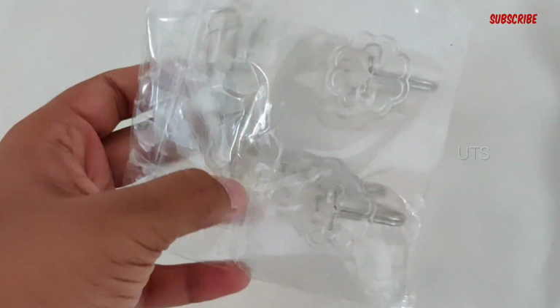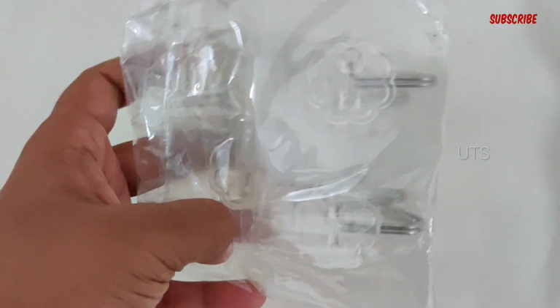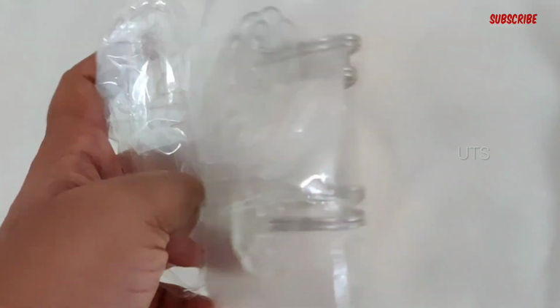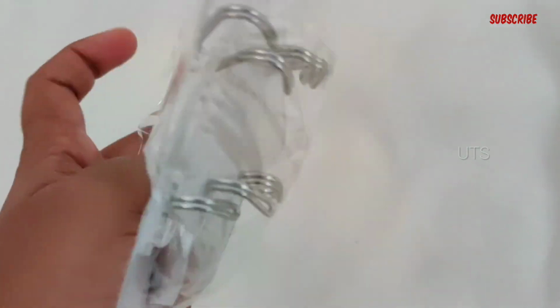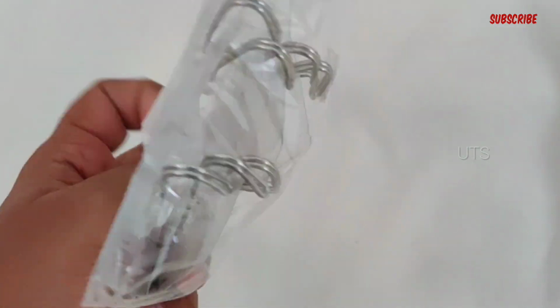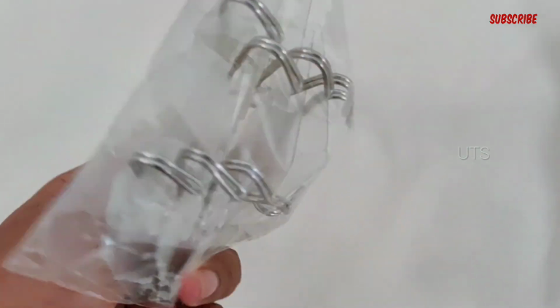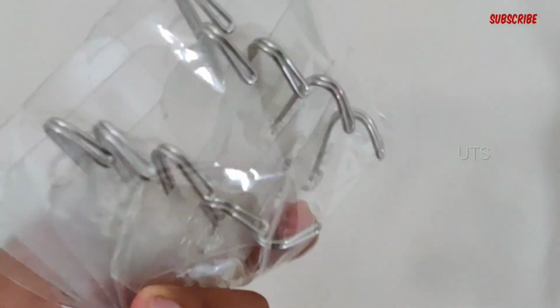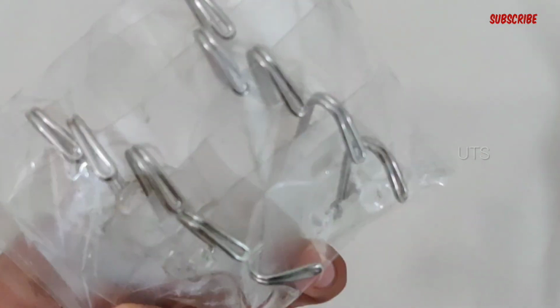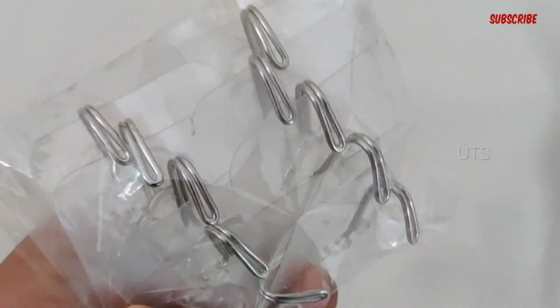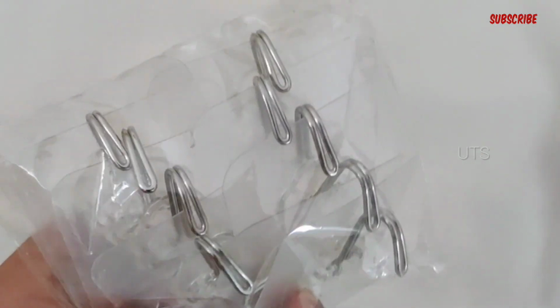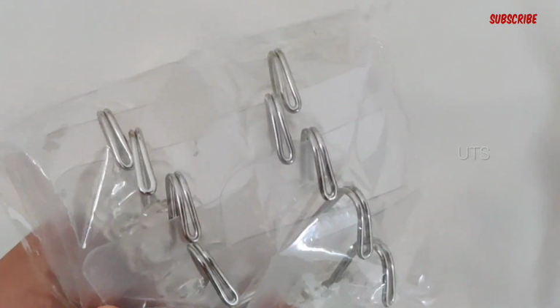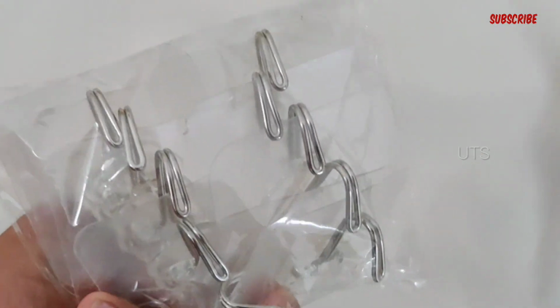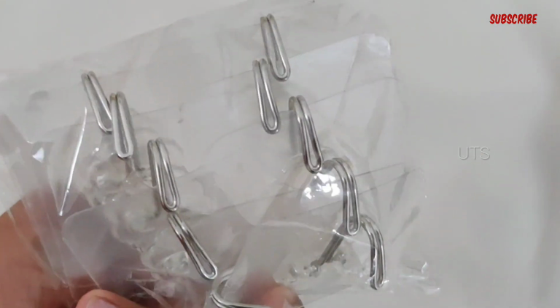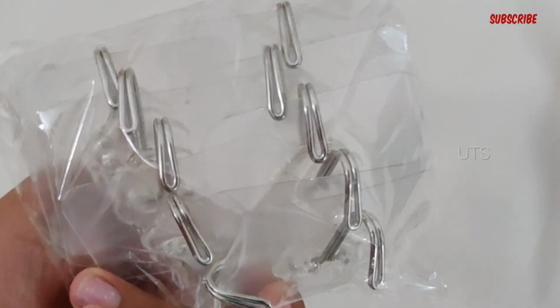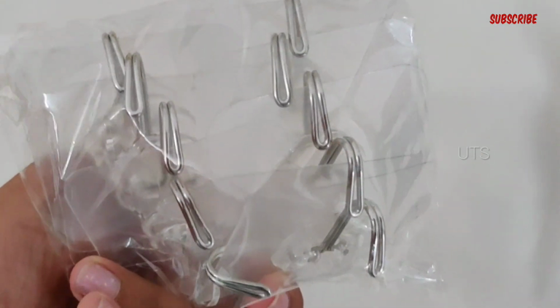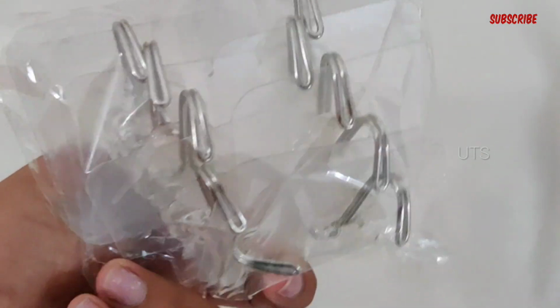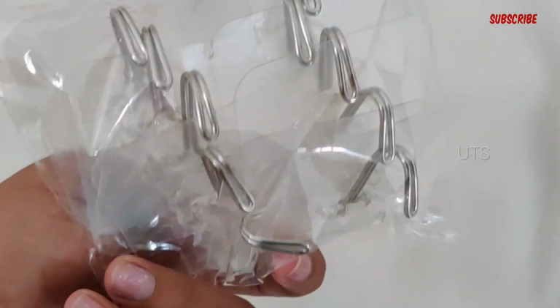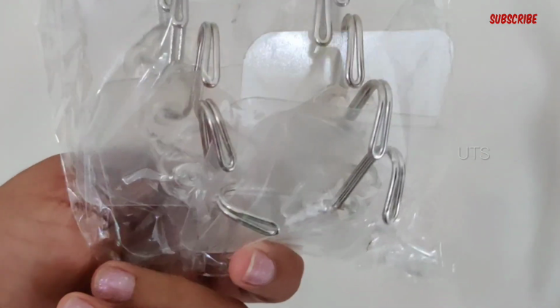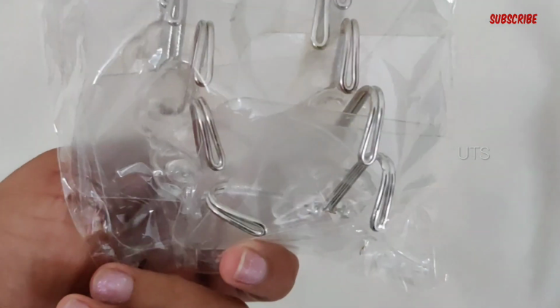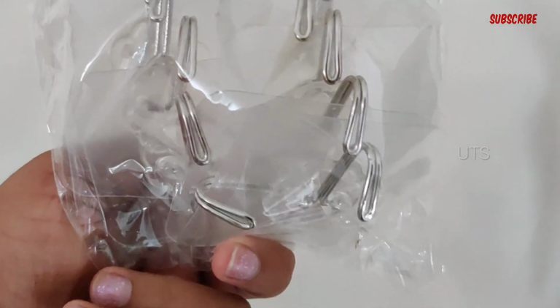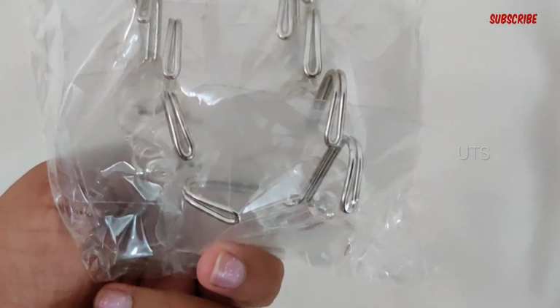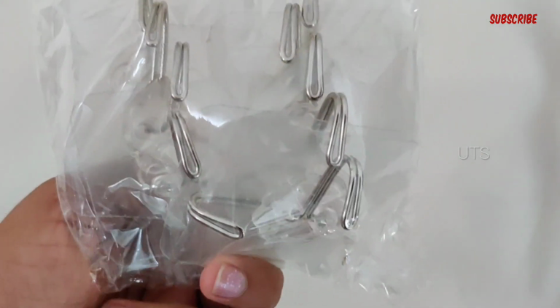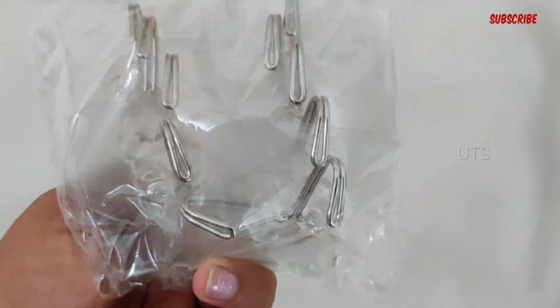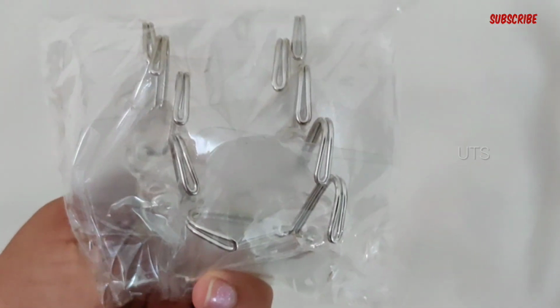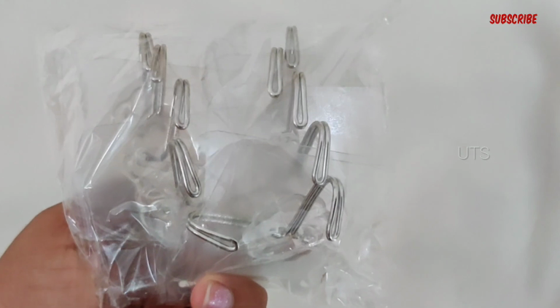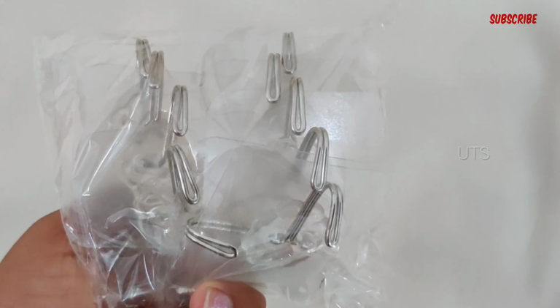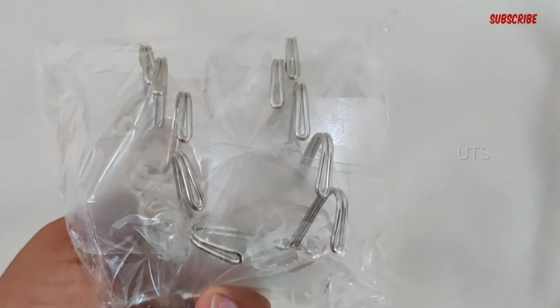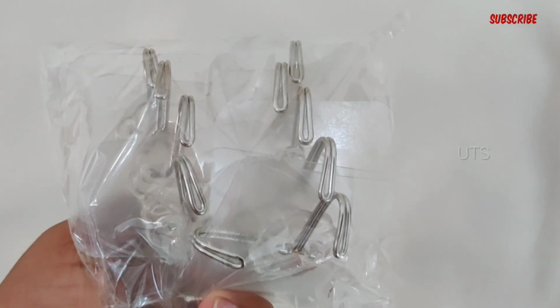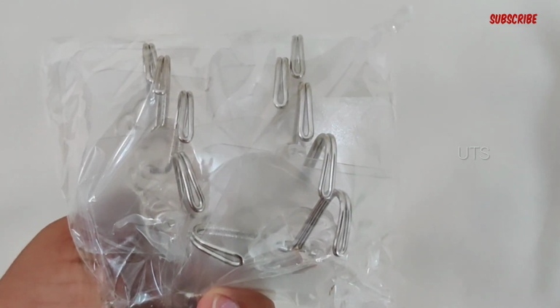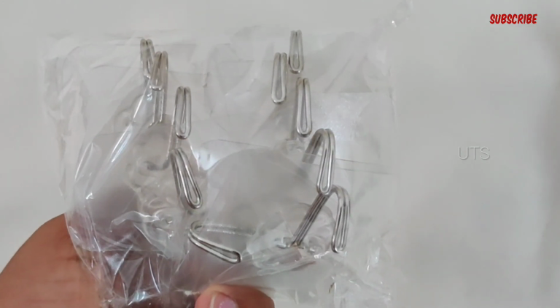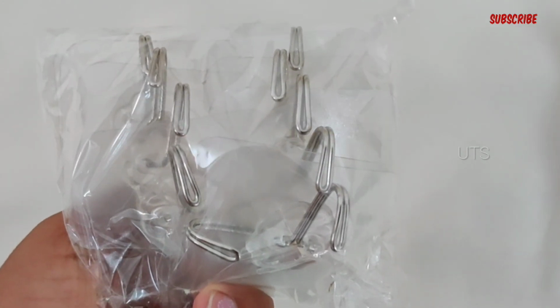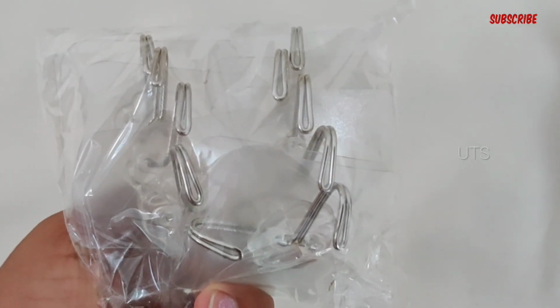Now, the drop-off sale brand is self-adhesive wall hooks.